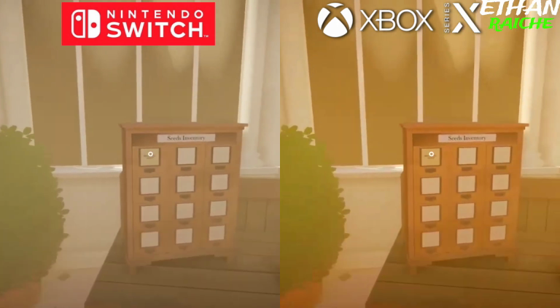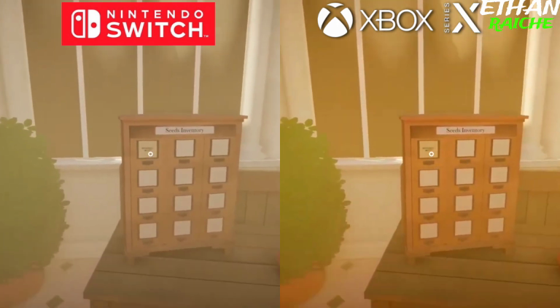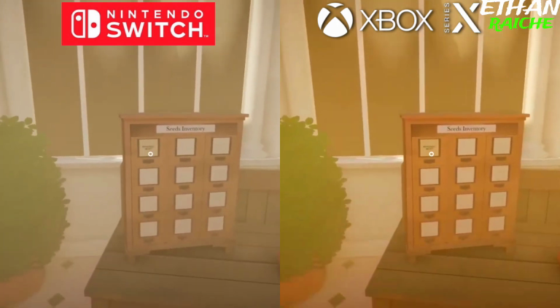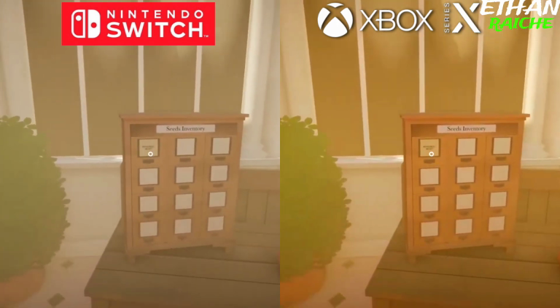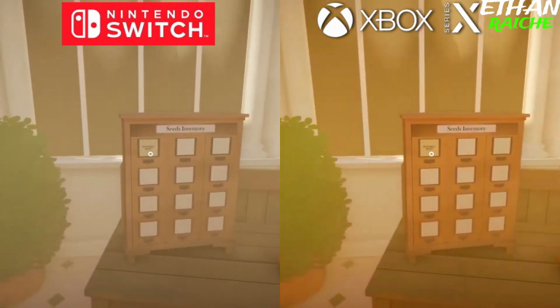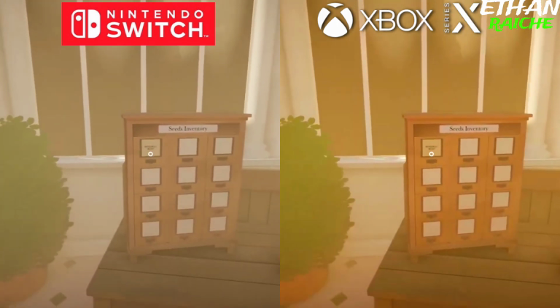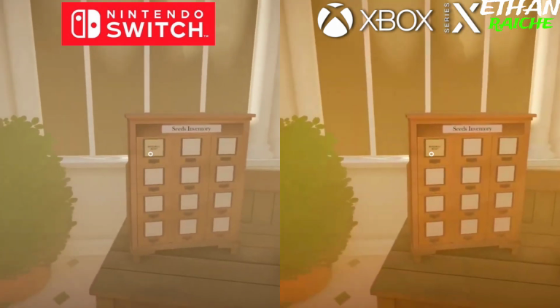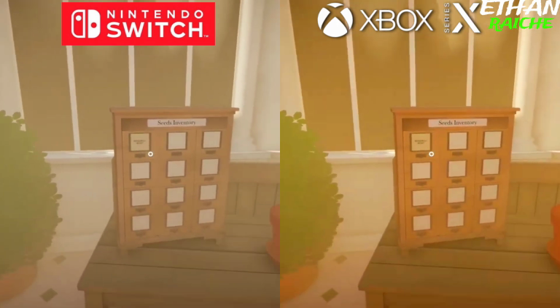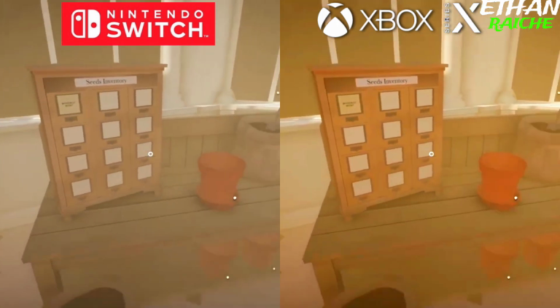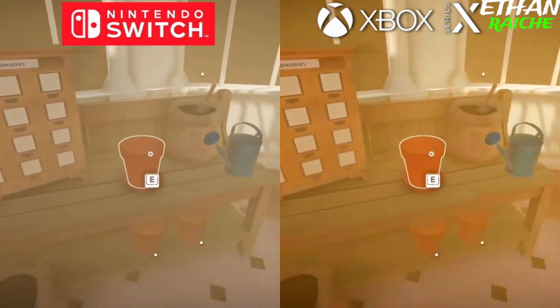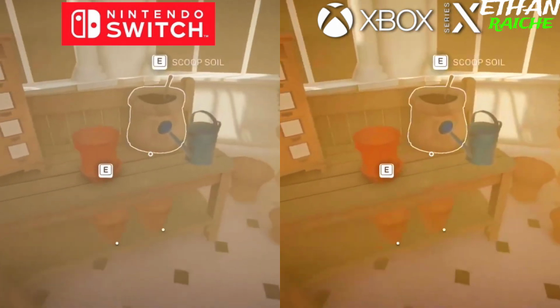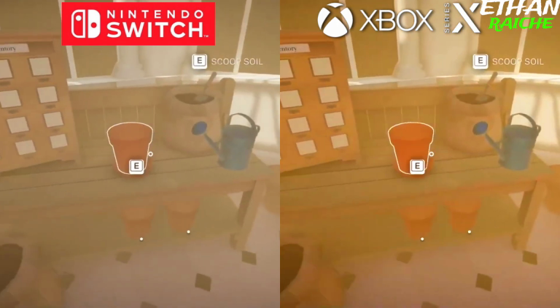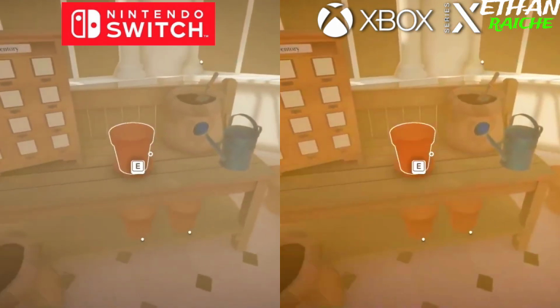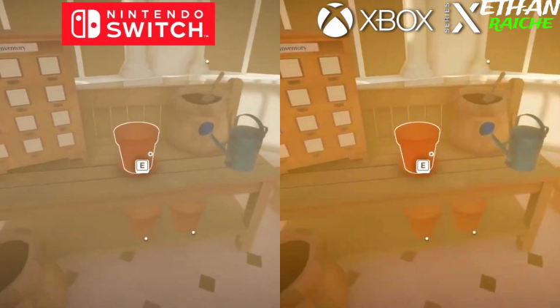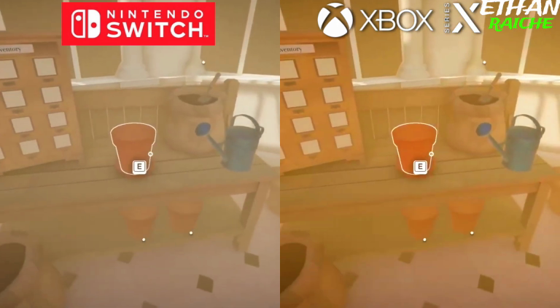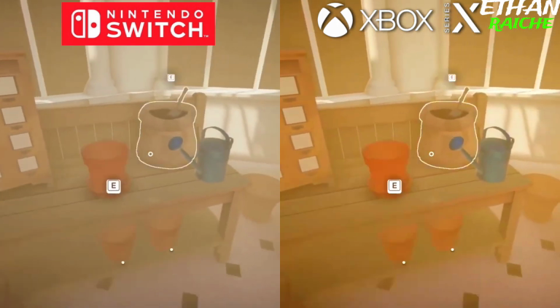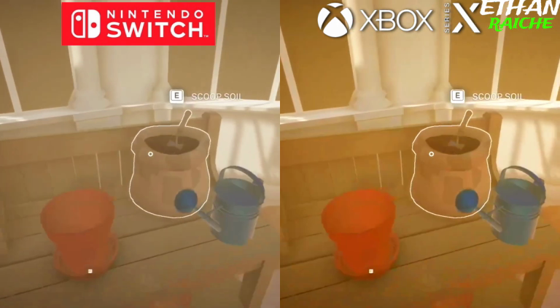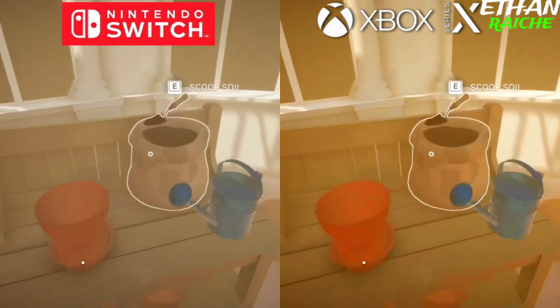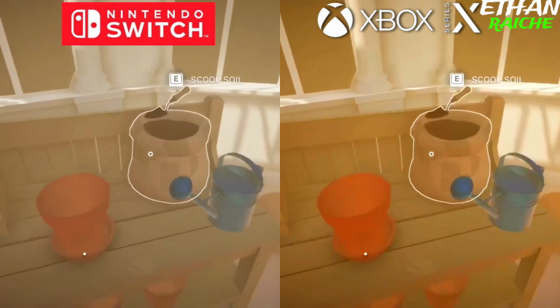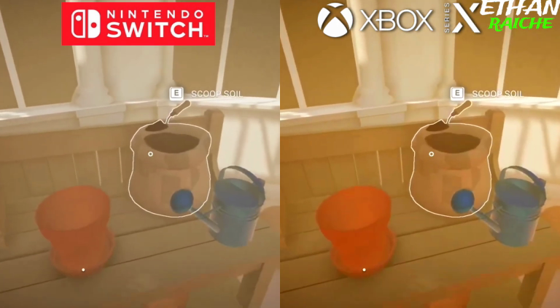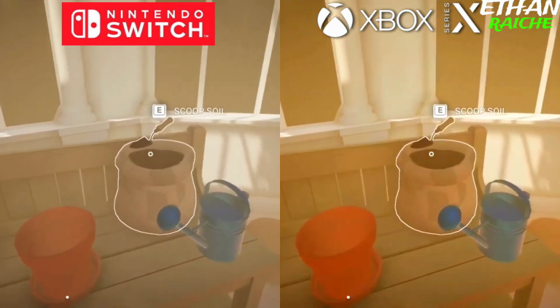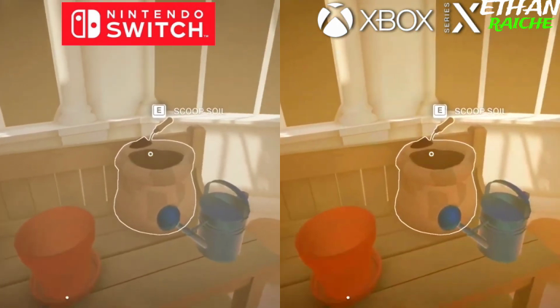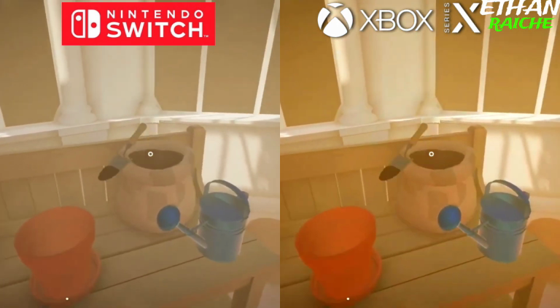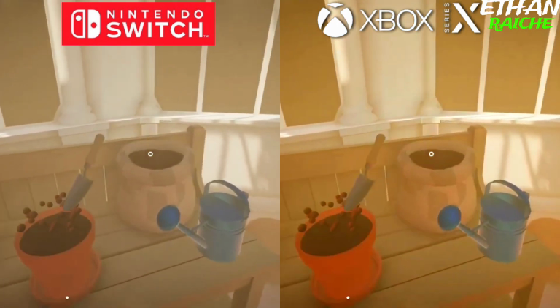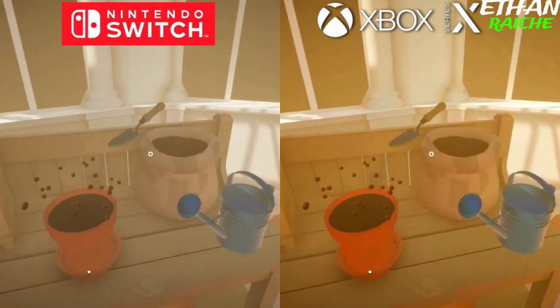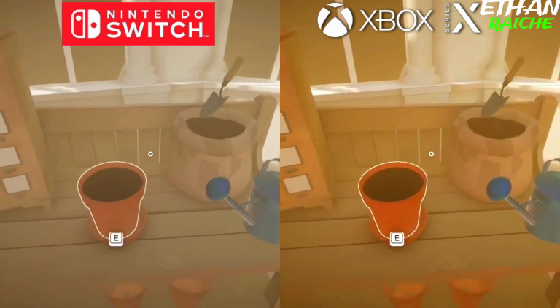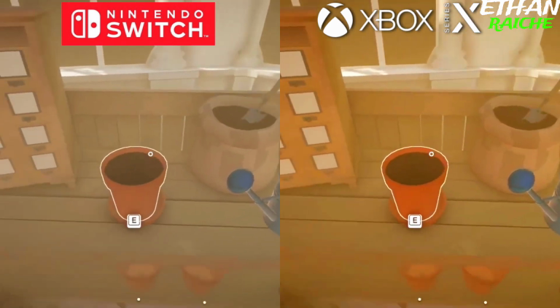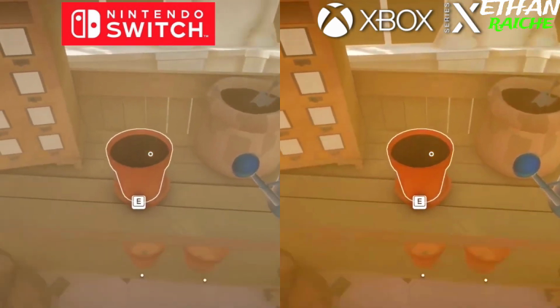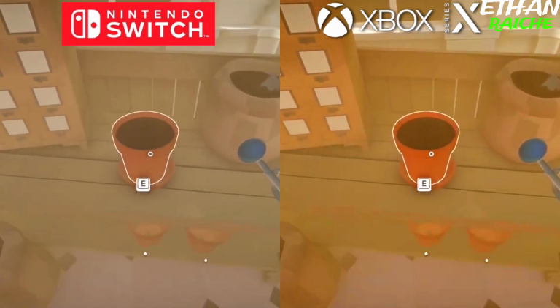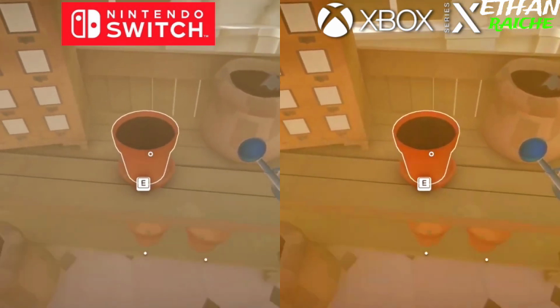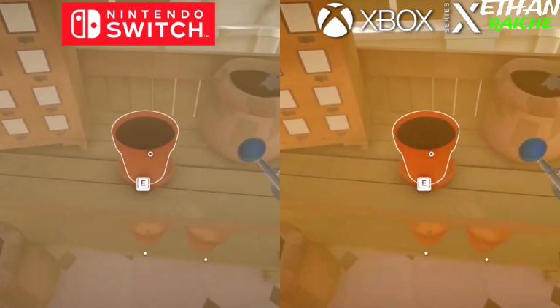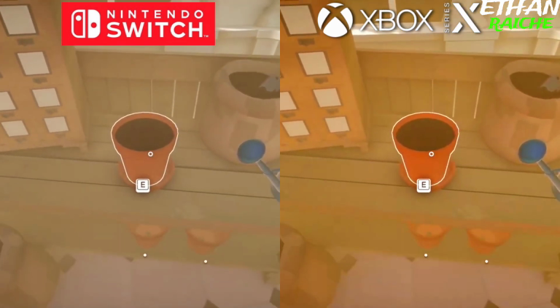What are your thoughts about this Nintendo Switch and Xbox Series X comparison? Tell me in the comment section.